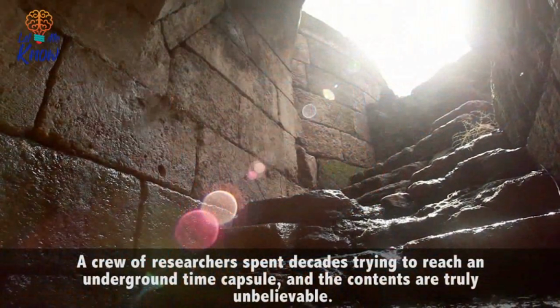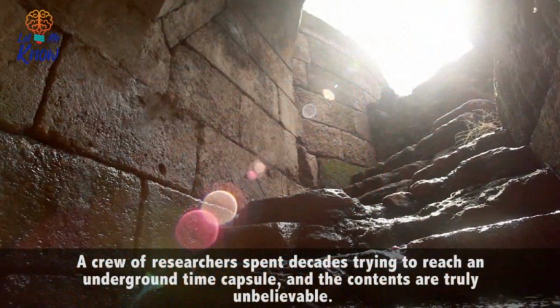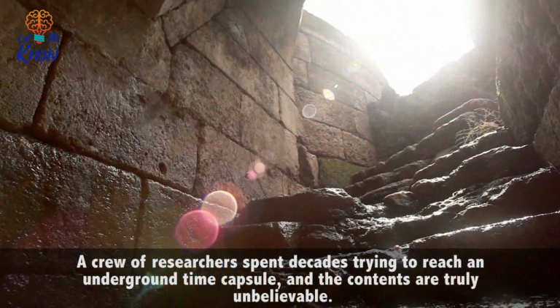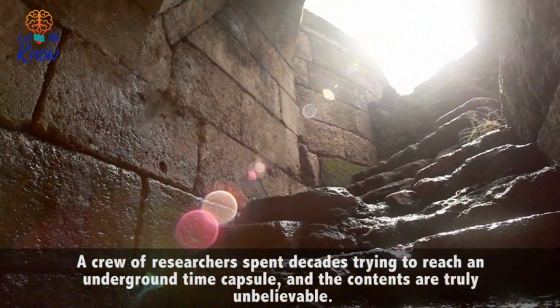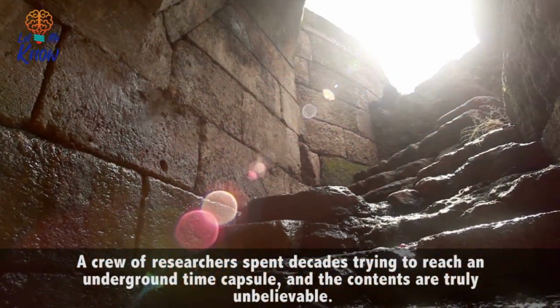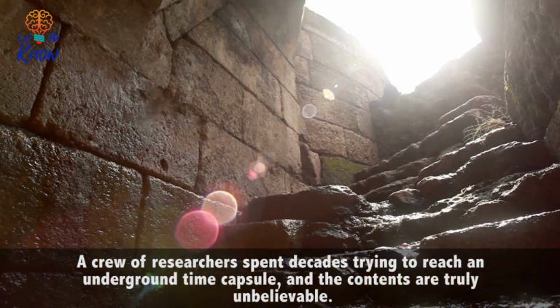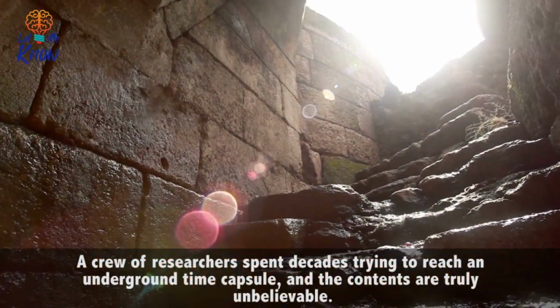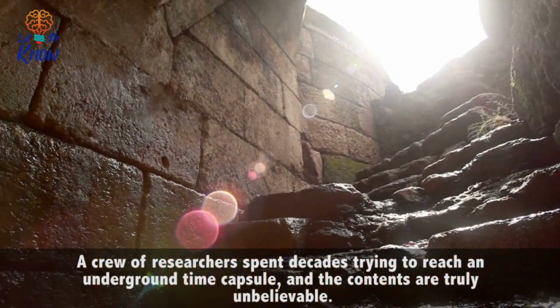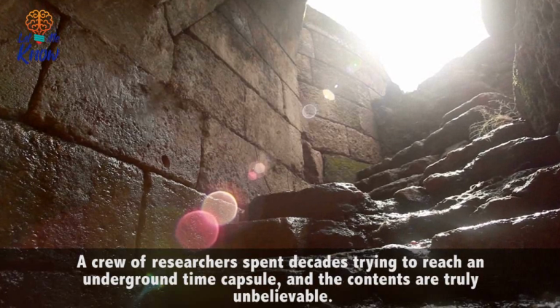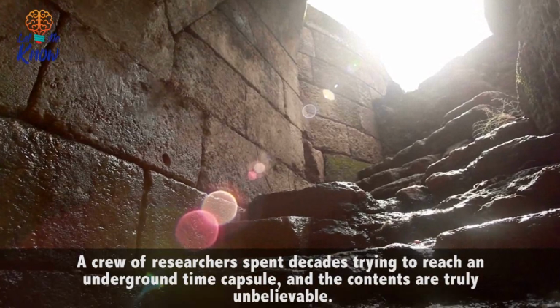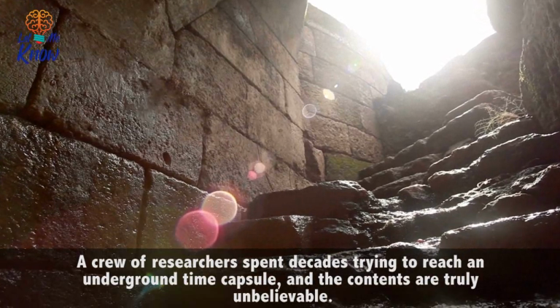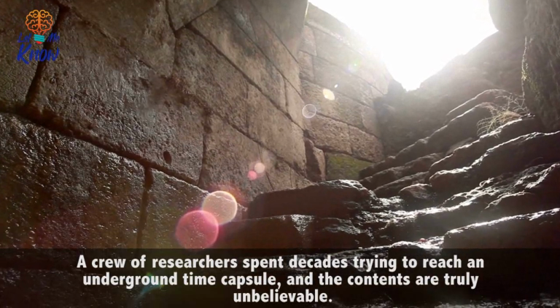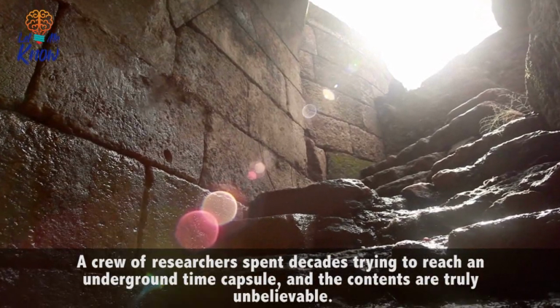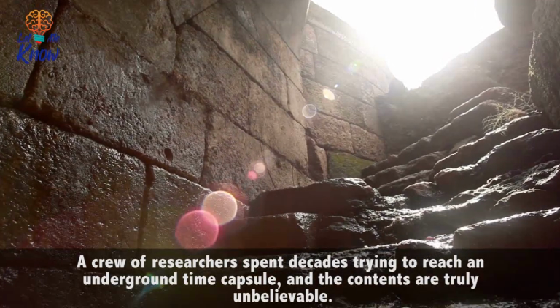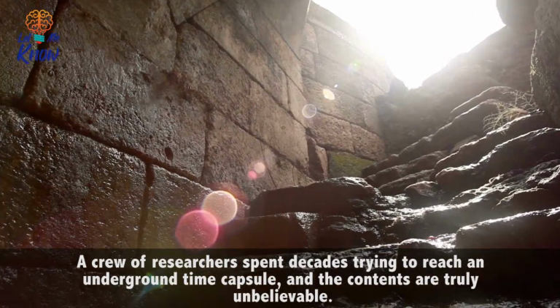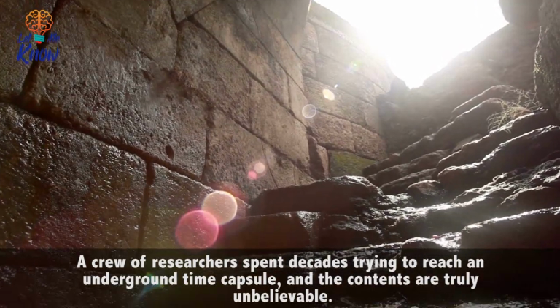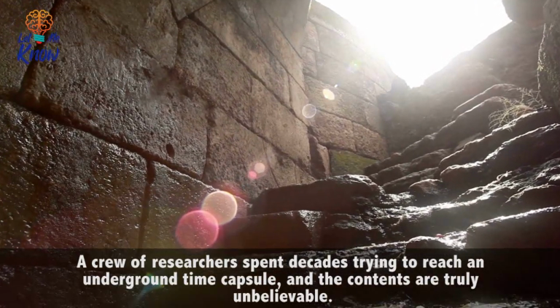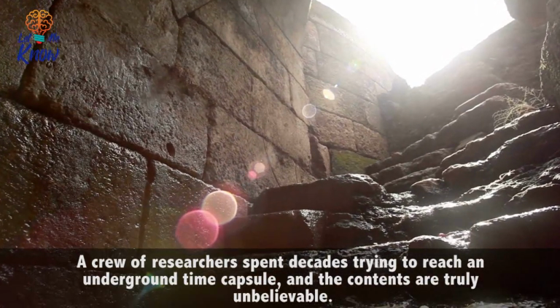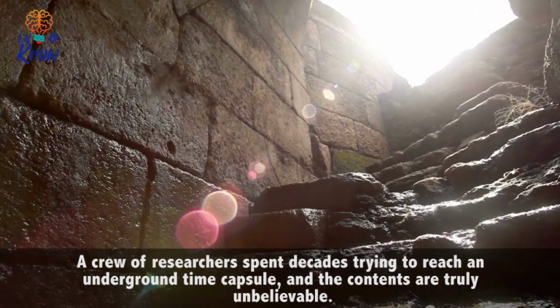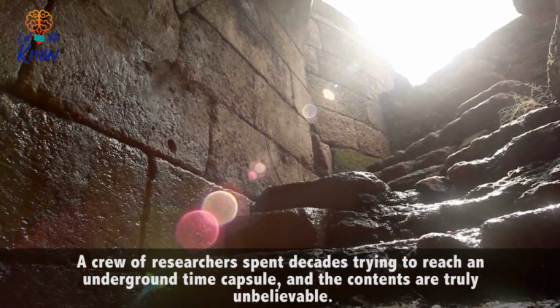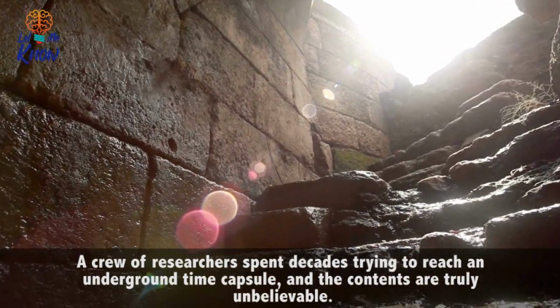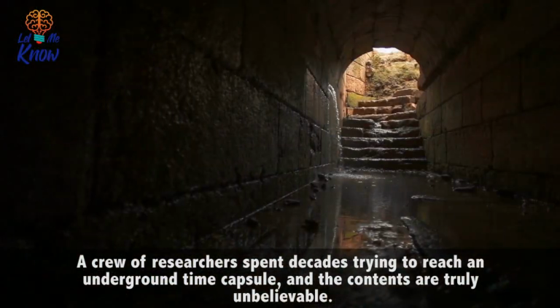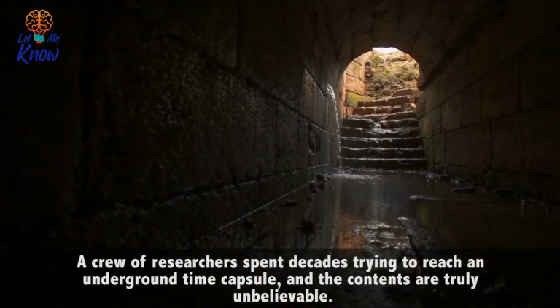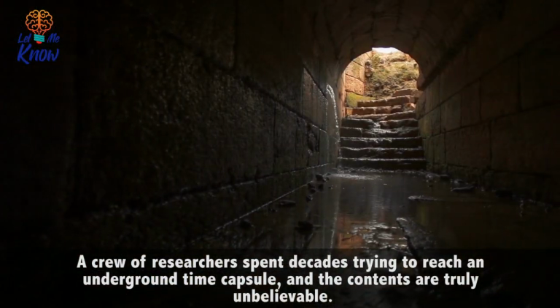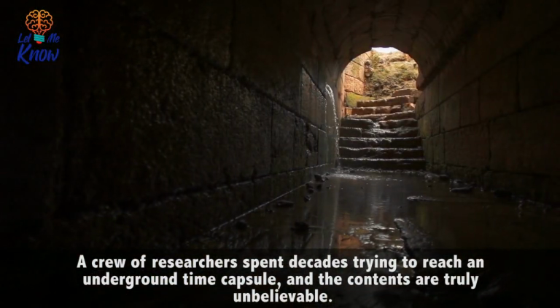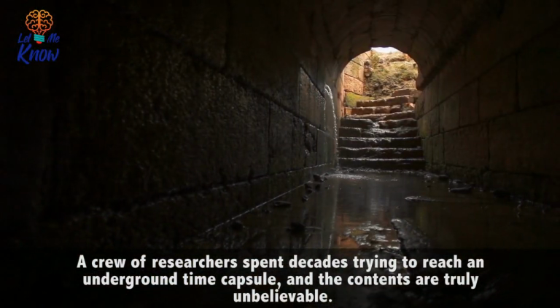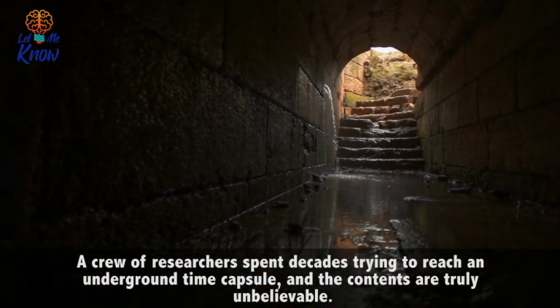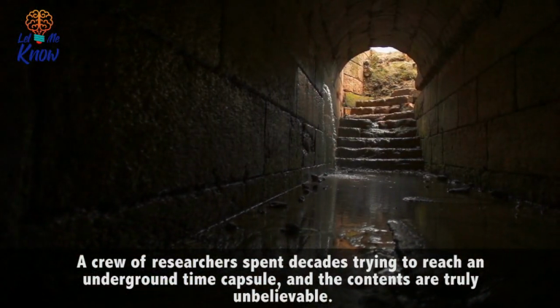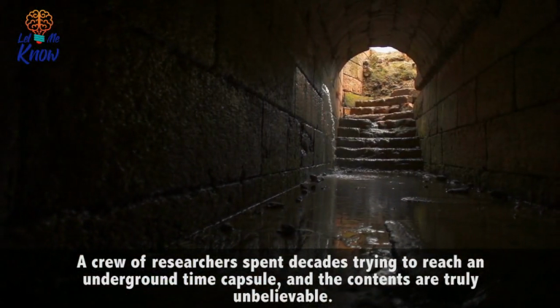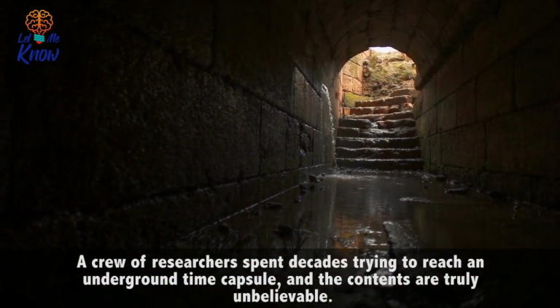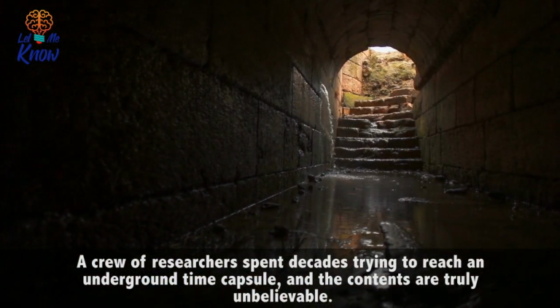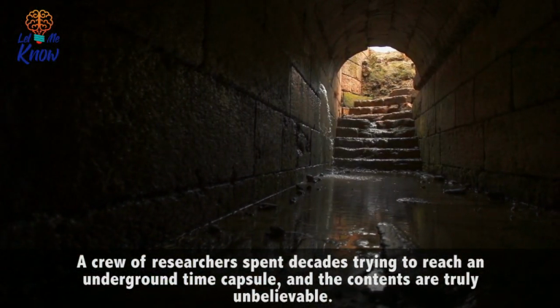A crew of researchers spent decades trying to reach an underground time capsule, and the contents are truly unbelievable.